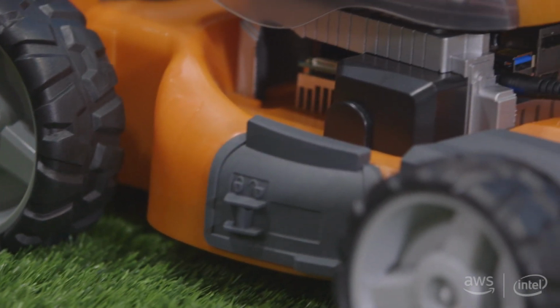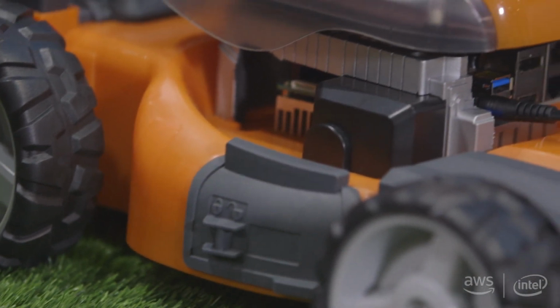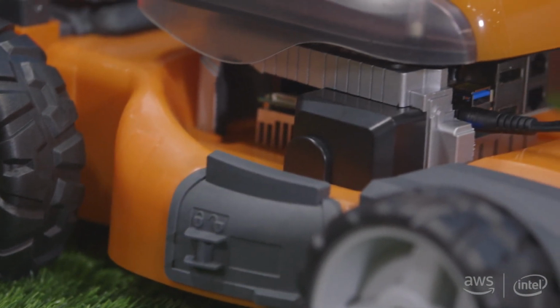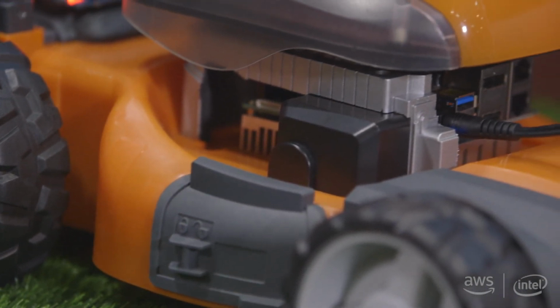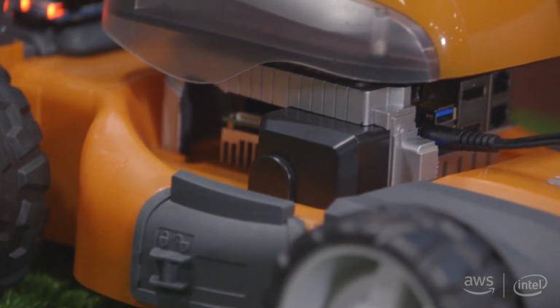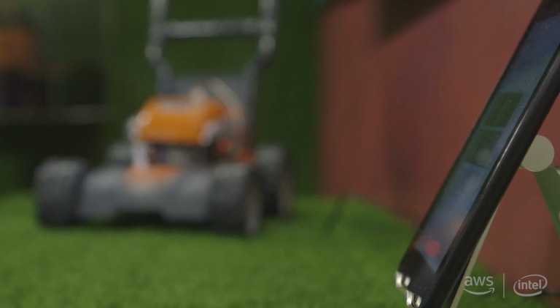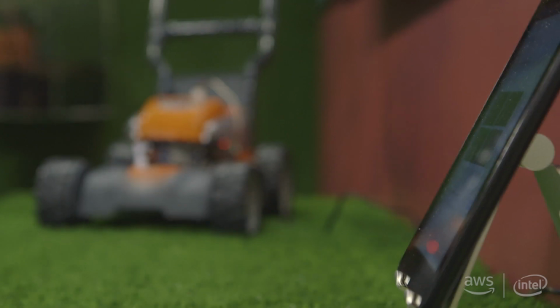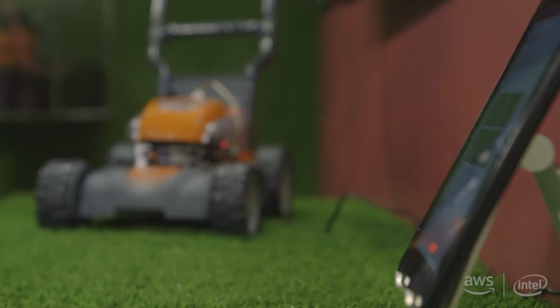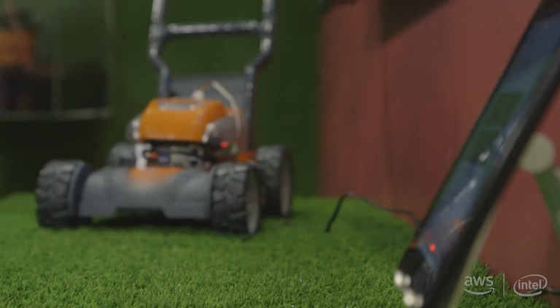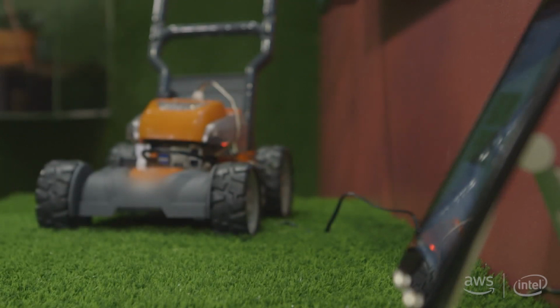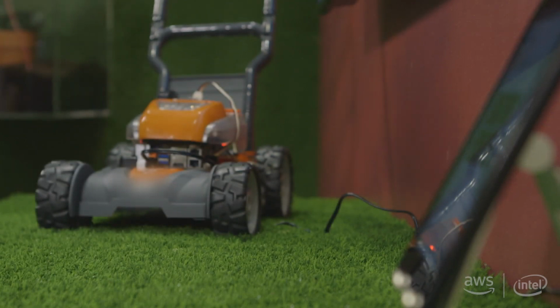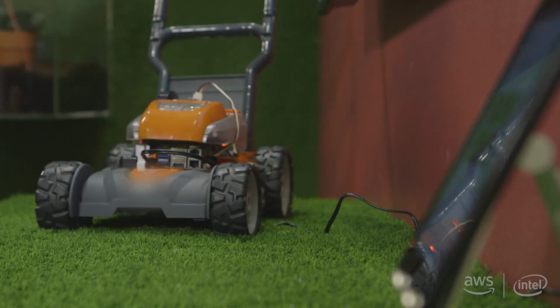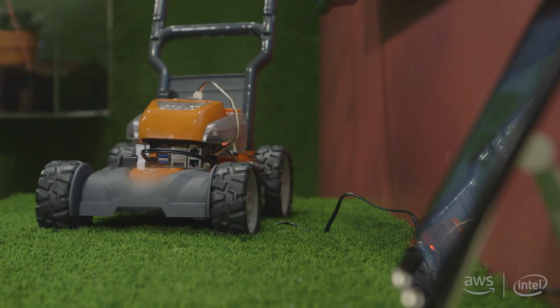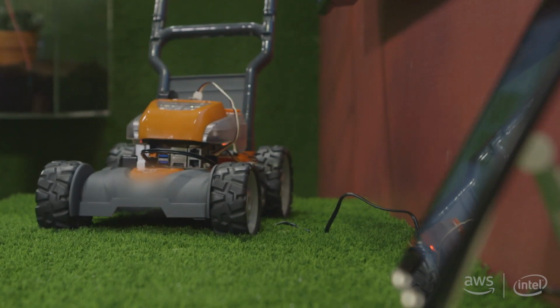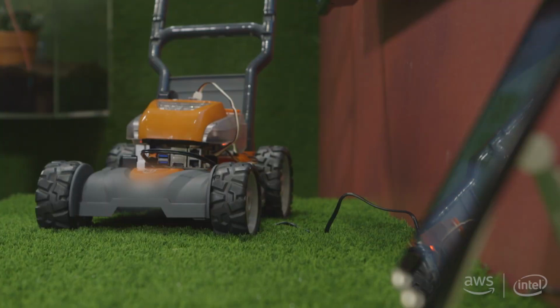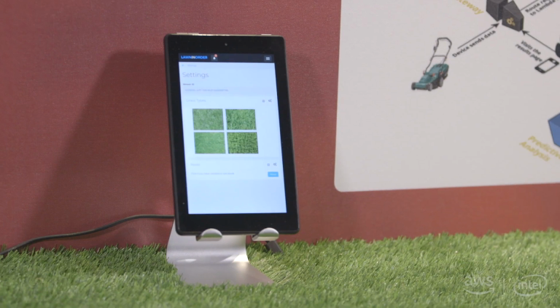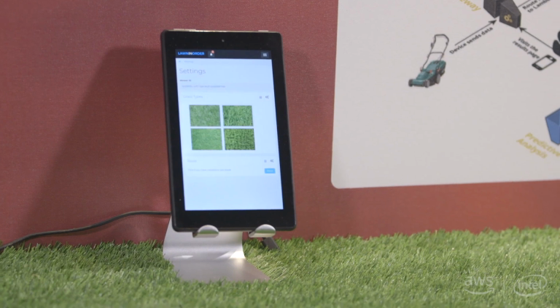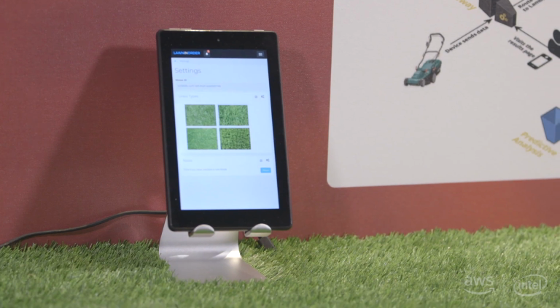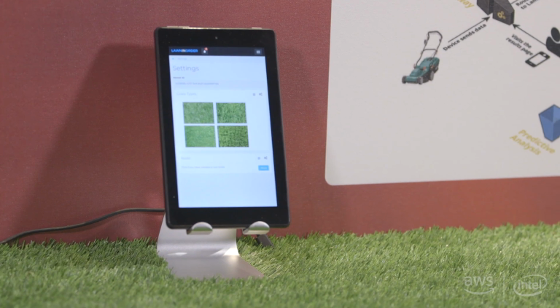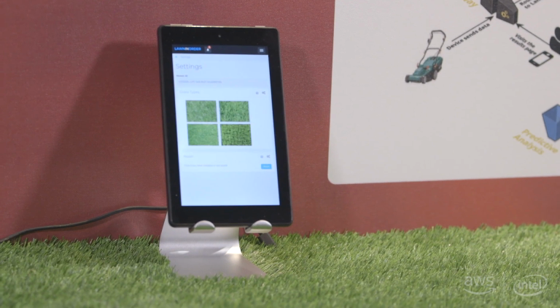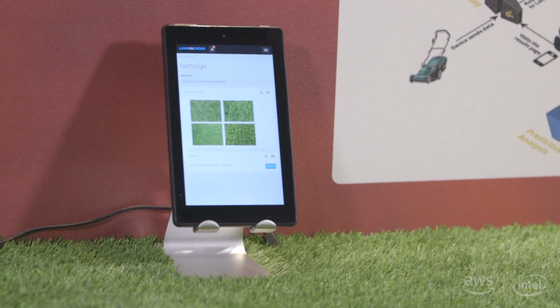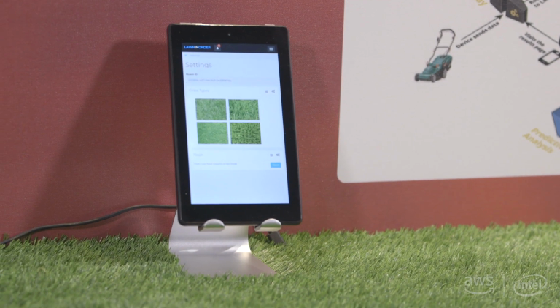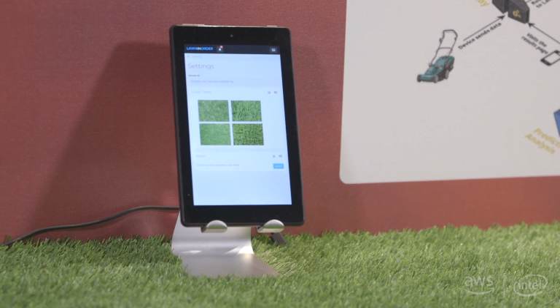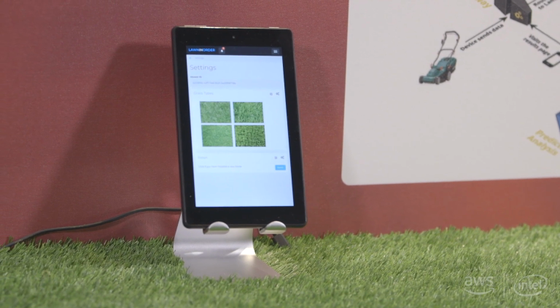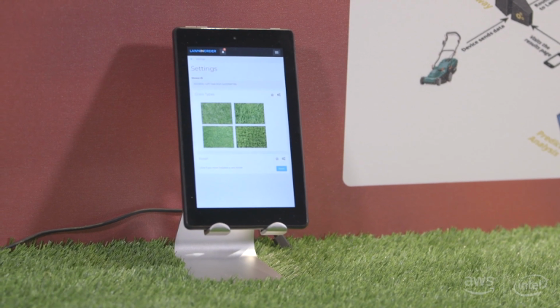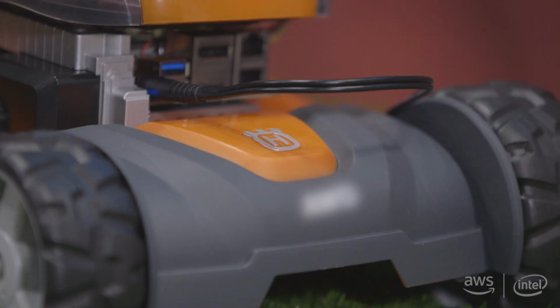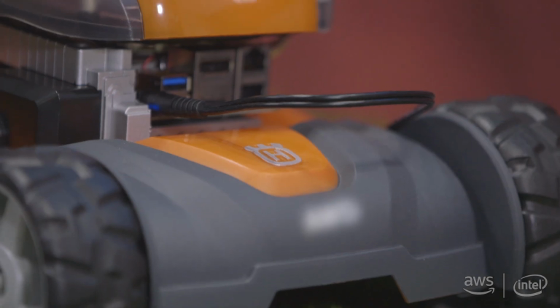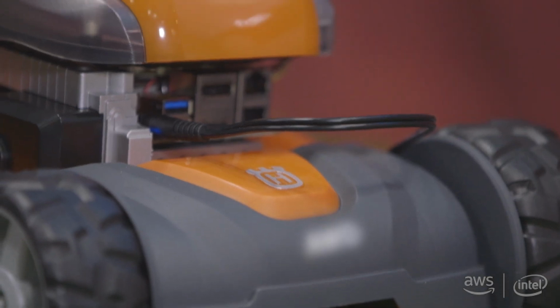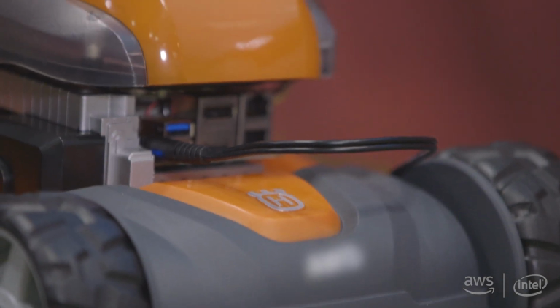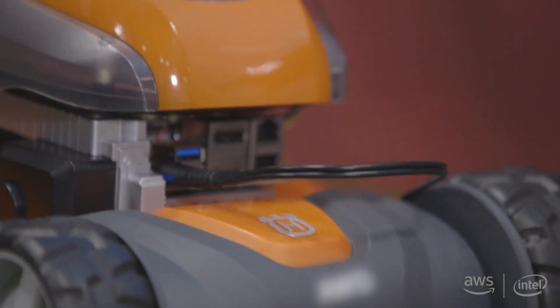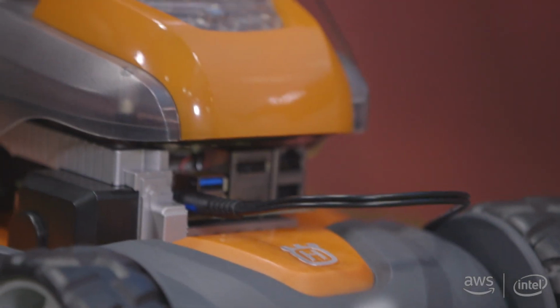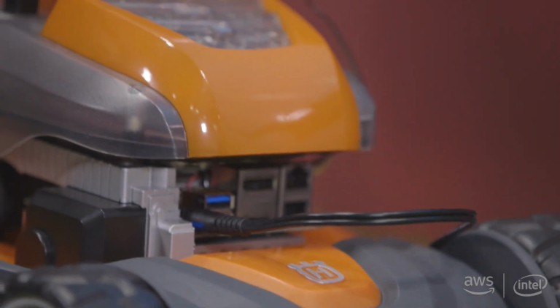Lawn mowing is actually quite a tedious and boring process, and we made it really fun where people could actually use this device, this prototype.